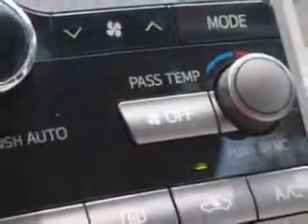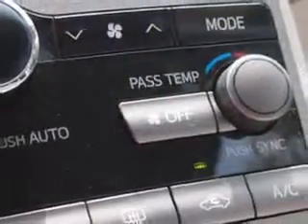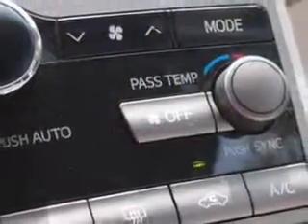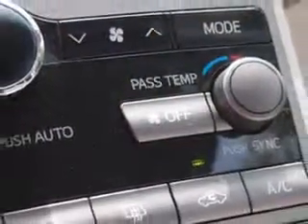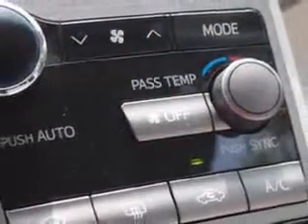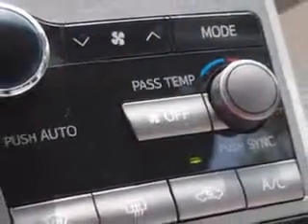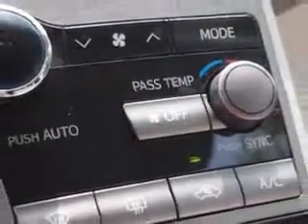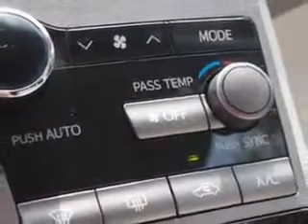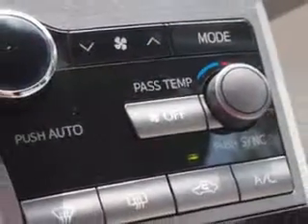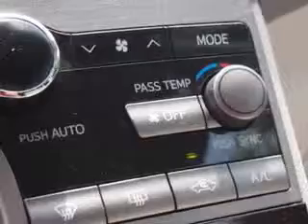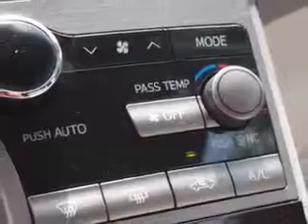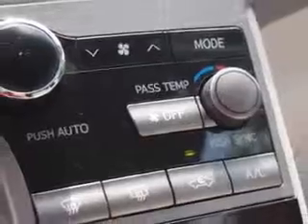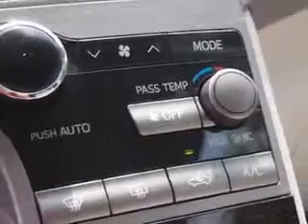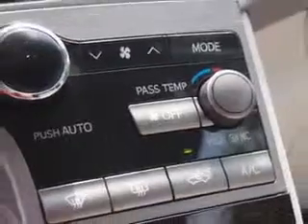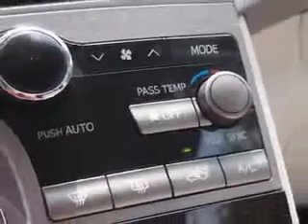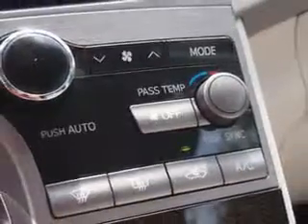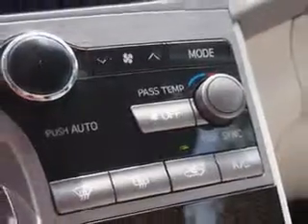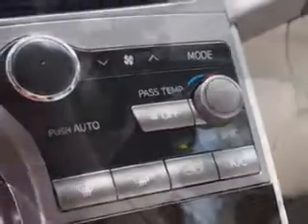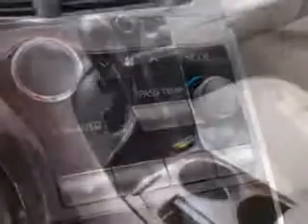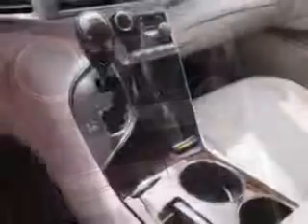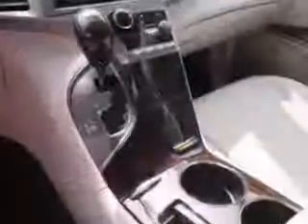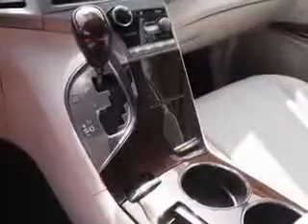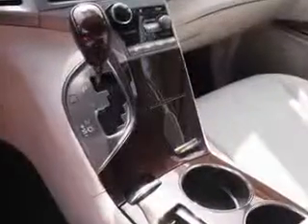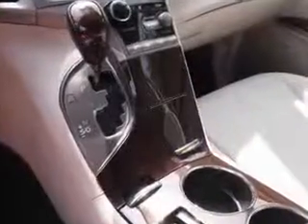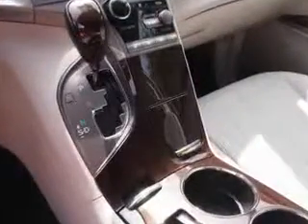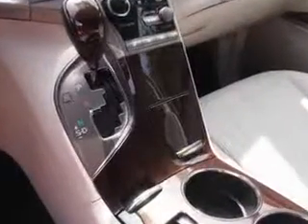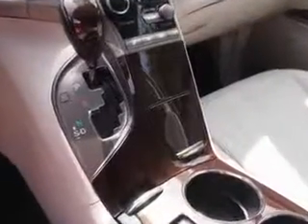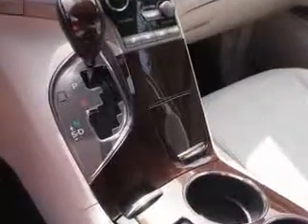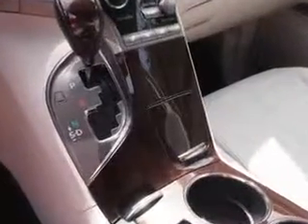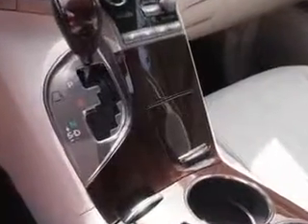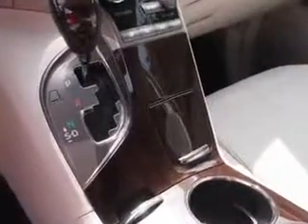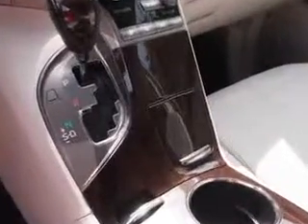Enjoy the drive and have peace of mind in this 2011 Toyota Venza. See us at Parkway Toyota today.